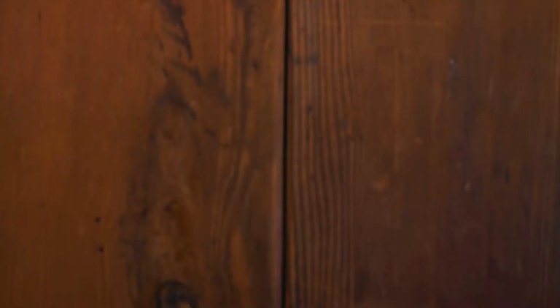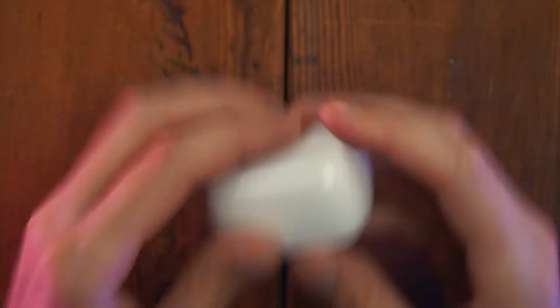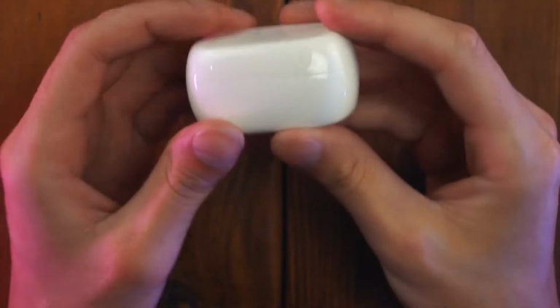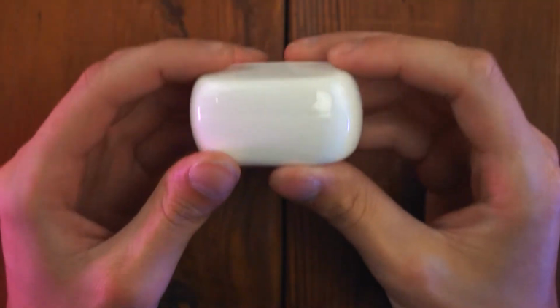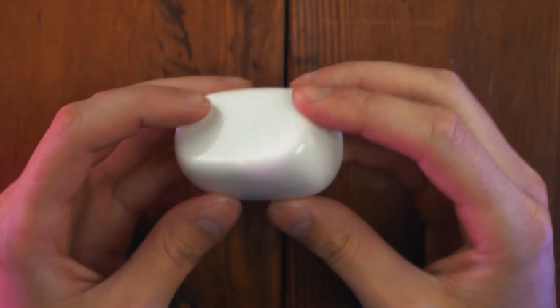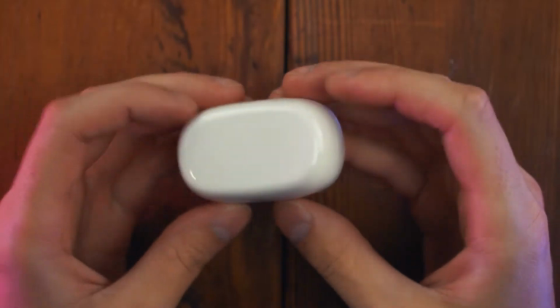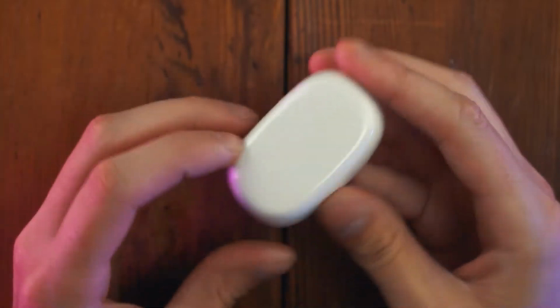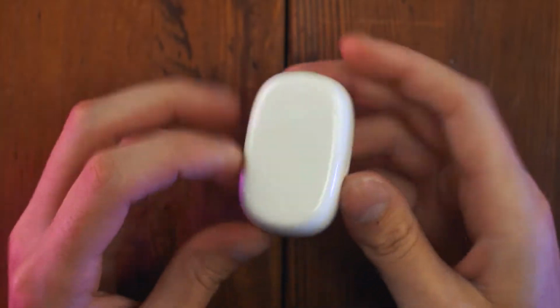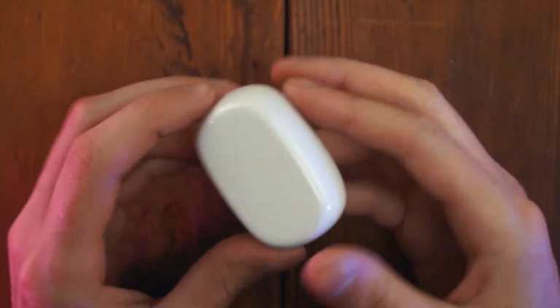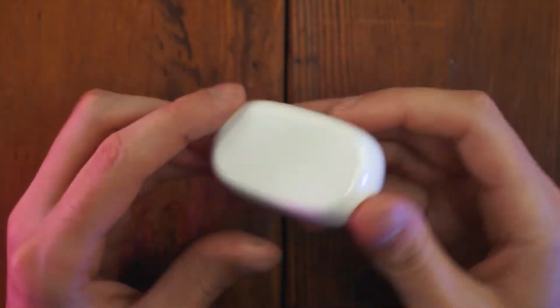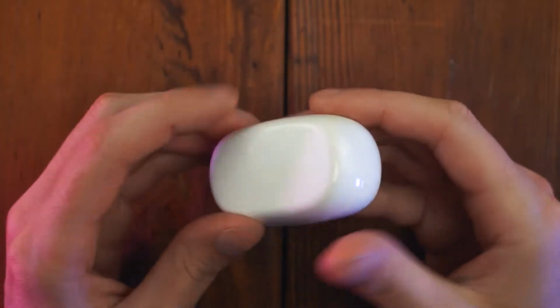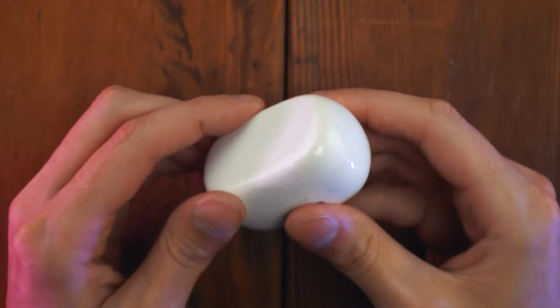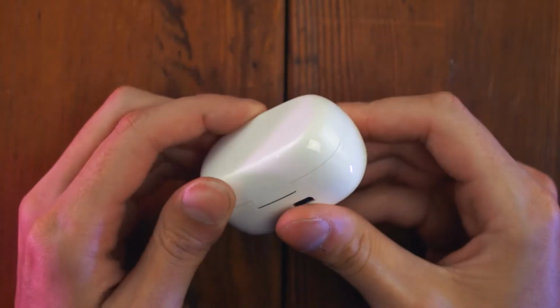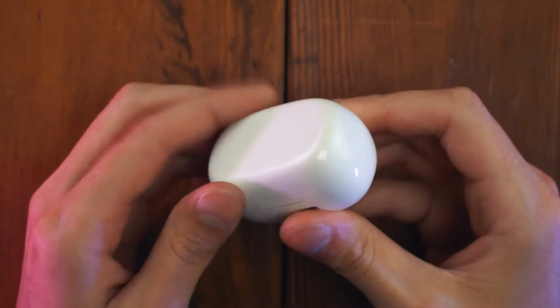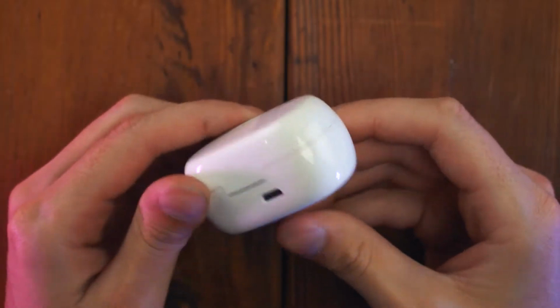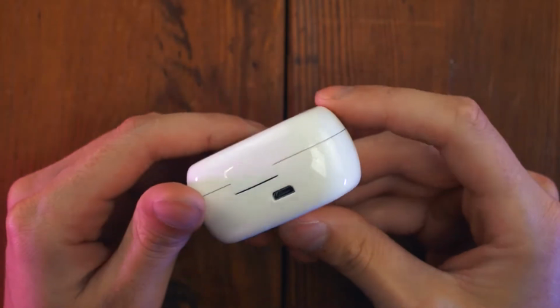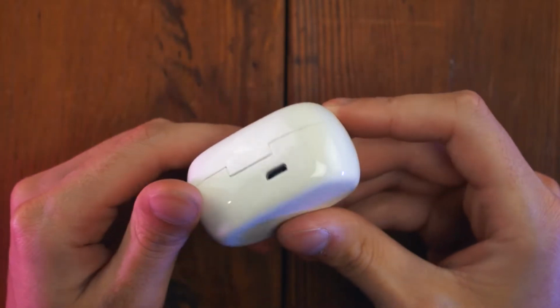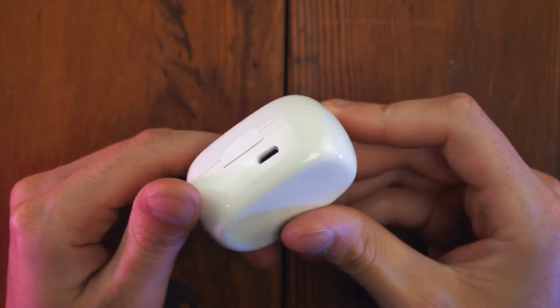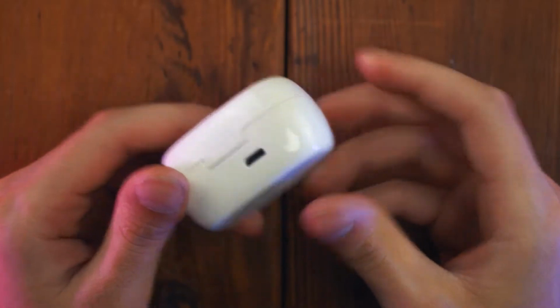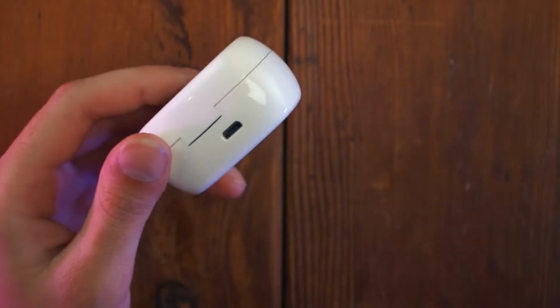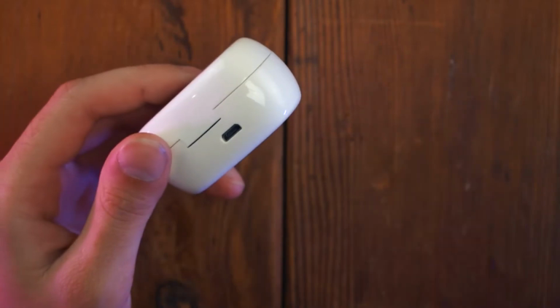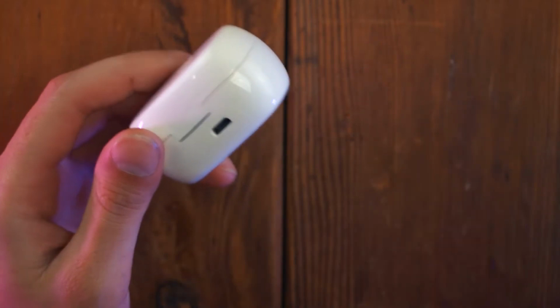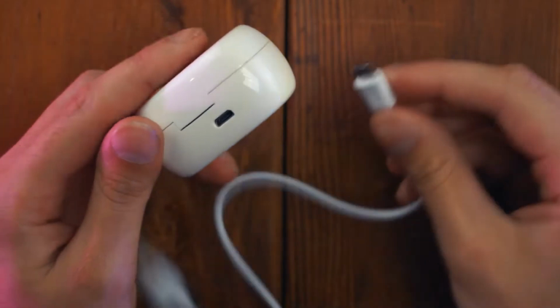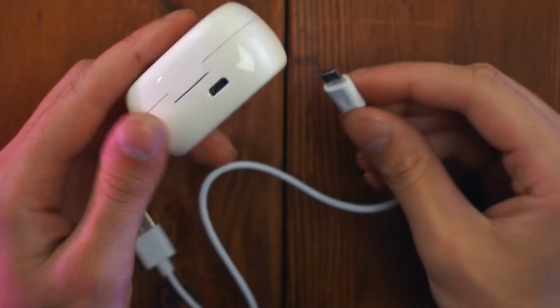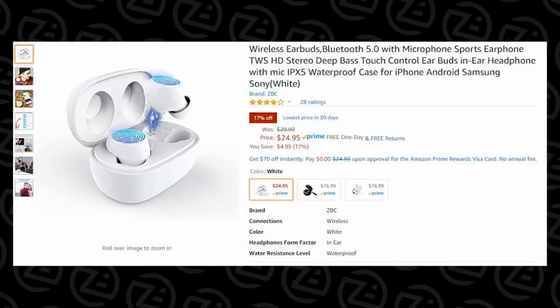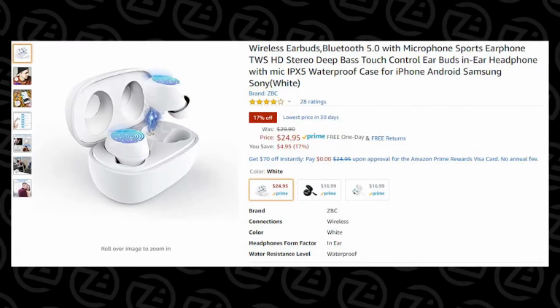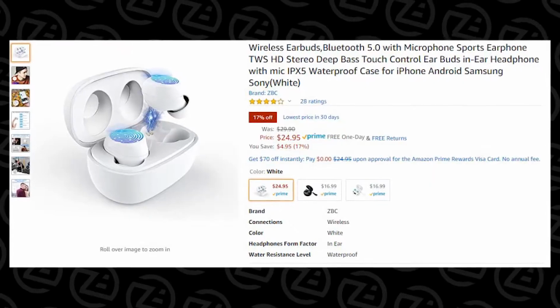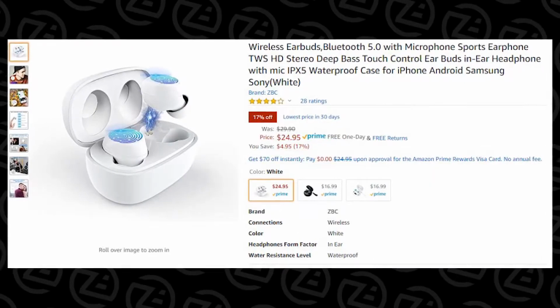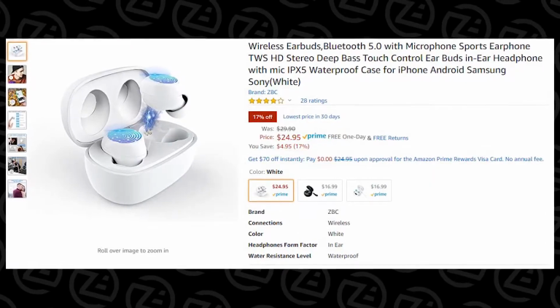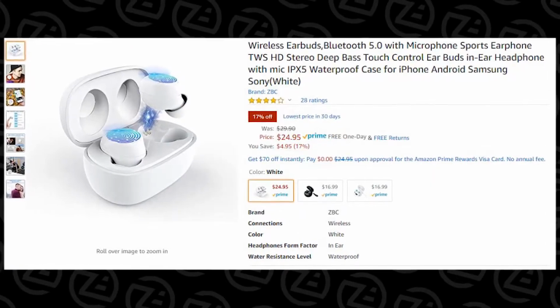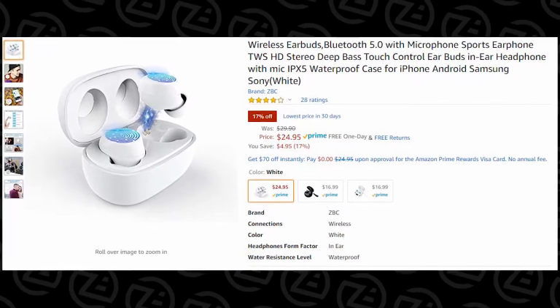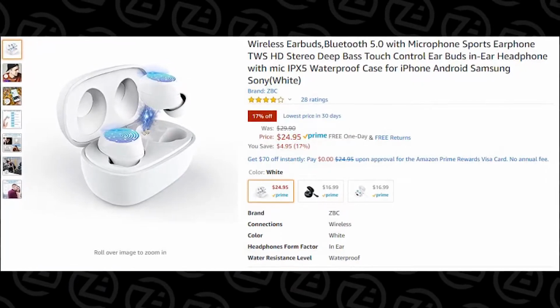This is the TWS — True Wireless Stereo Bluetooth Earbuds that are on Amazon for $24.95 right now.